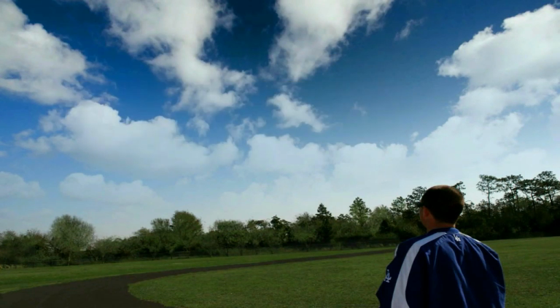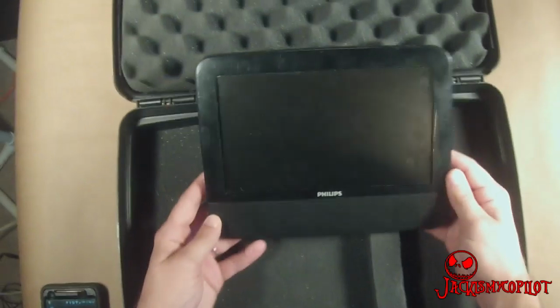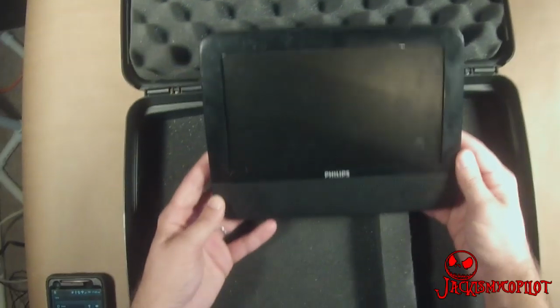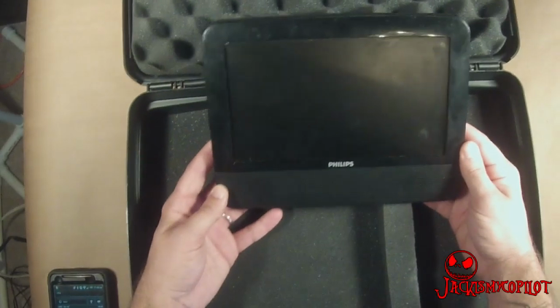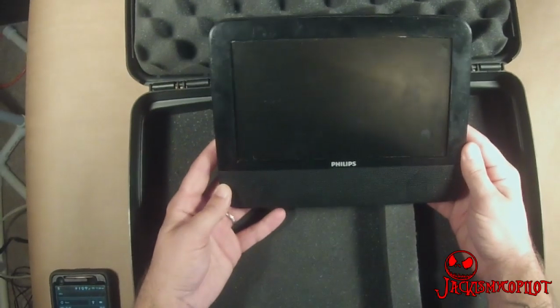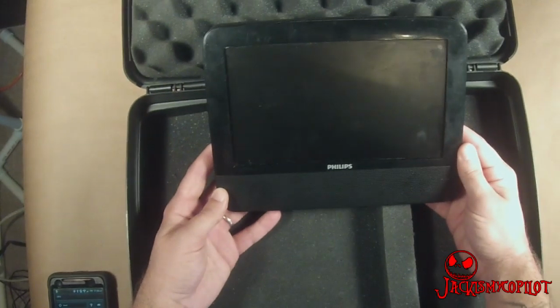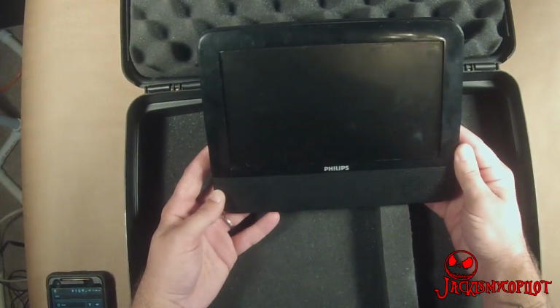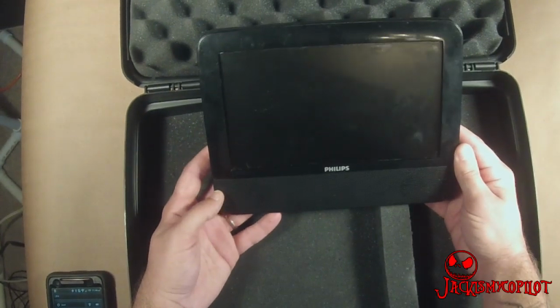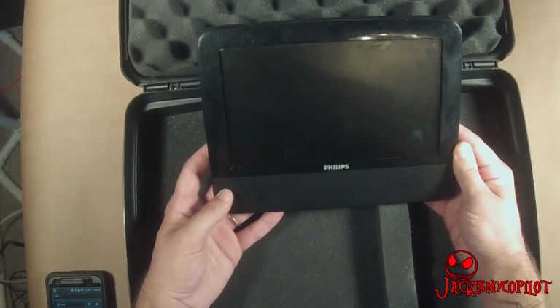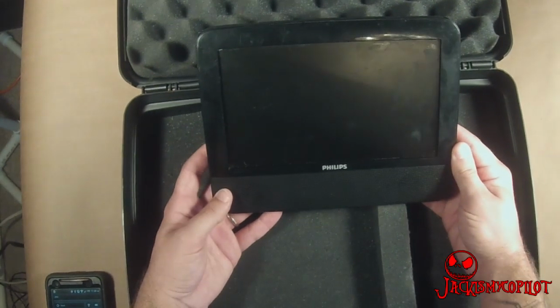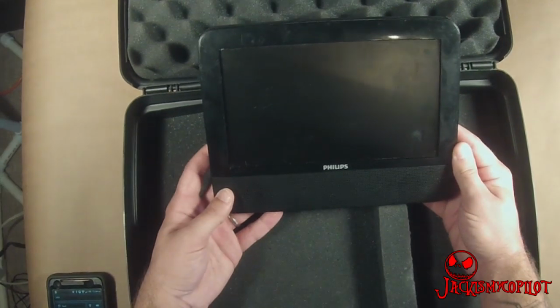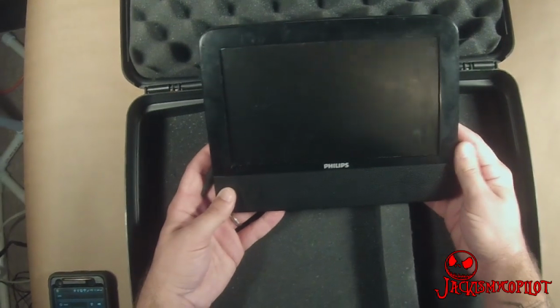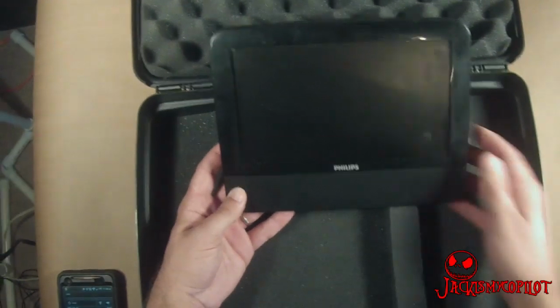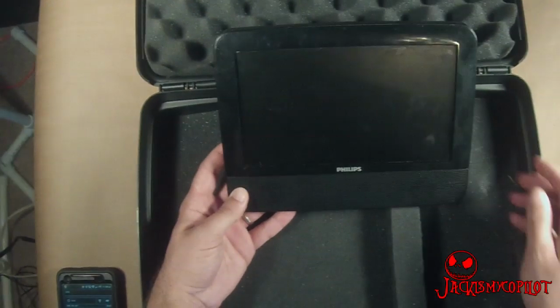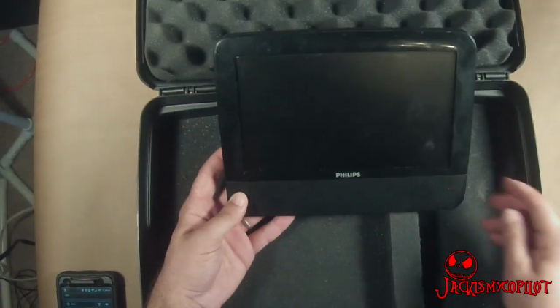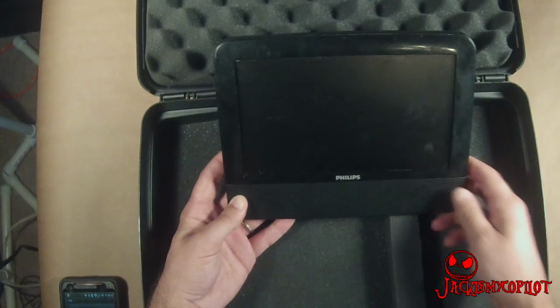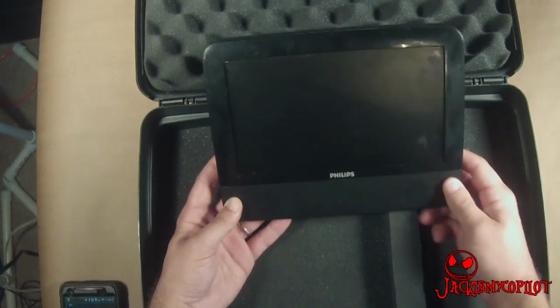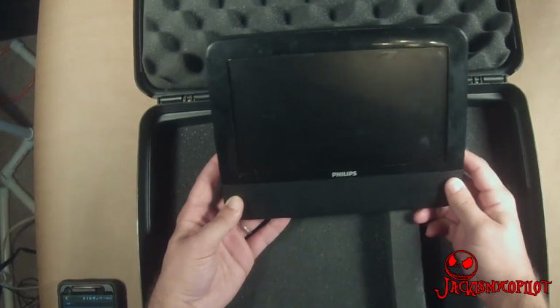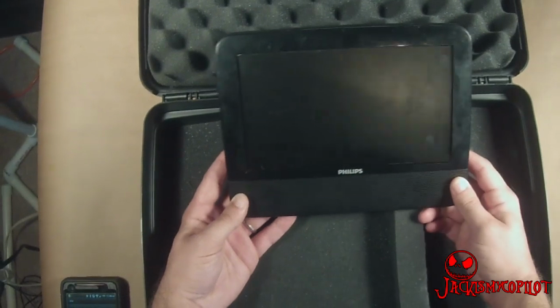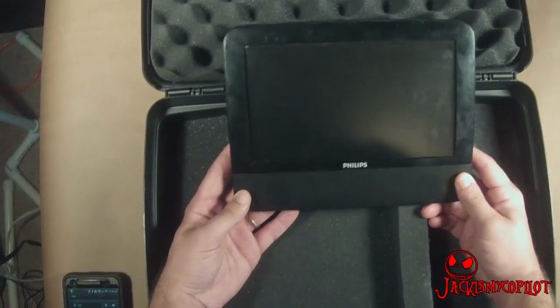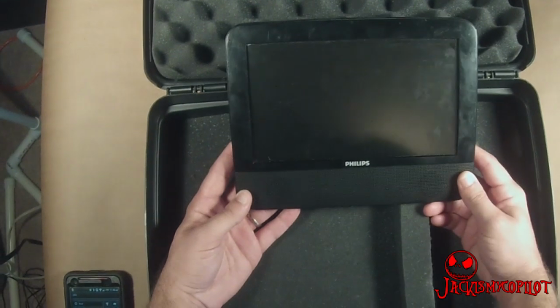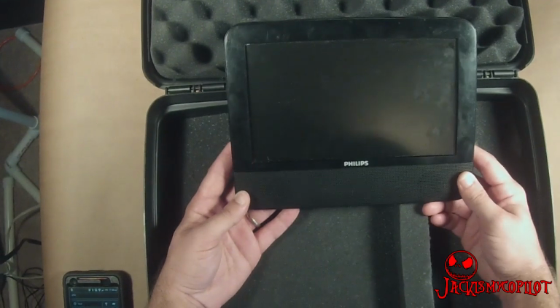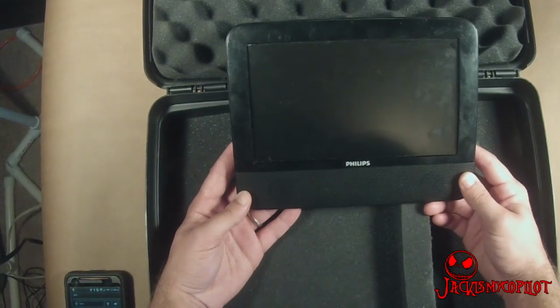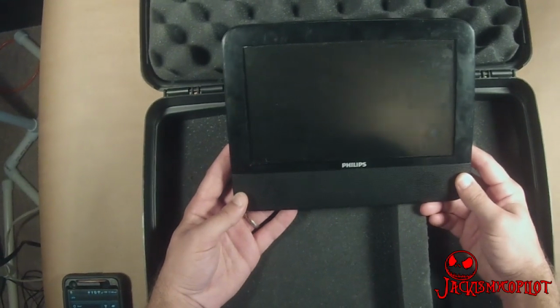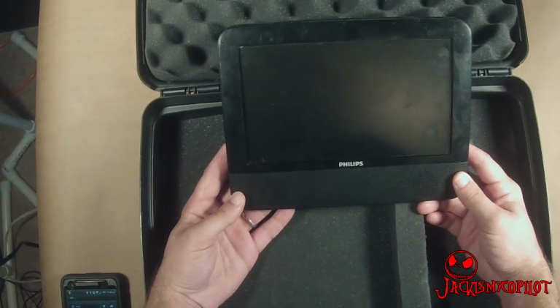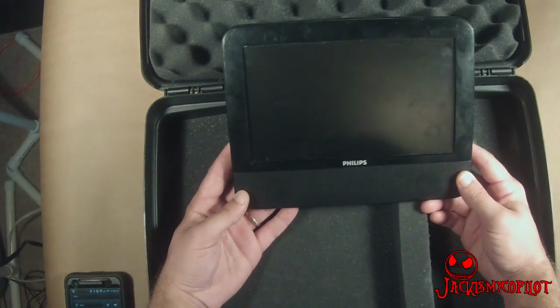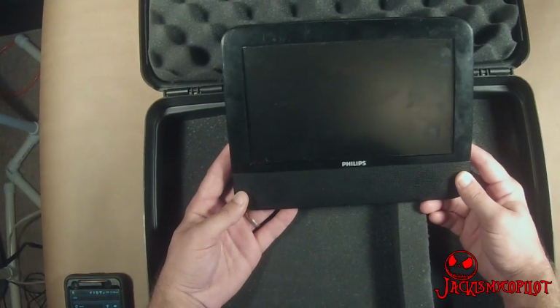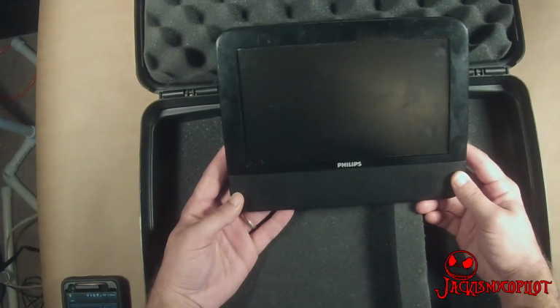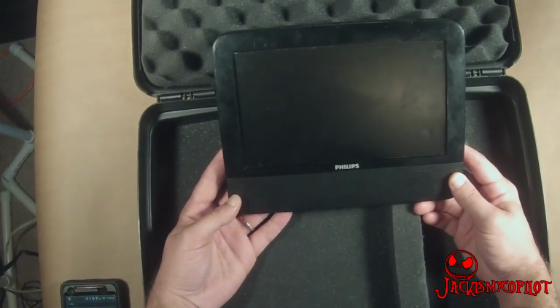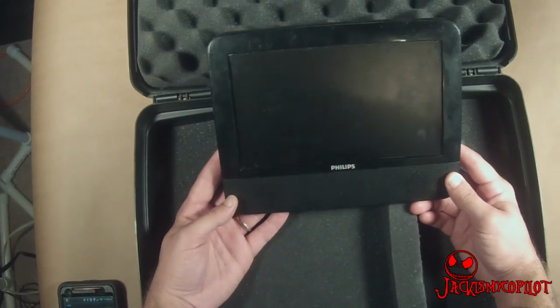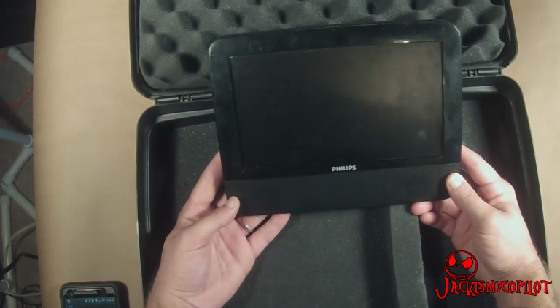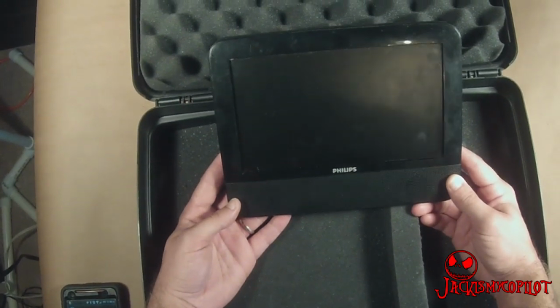Hey guys, this is Matt from Jack is my co-pilot. Today I'm going to build my FPV ground station.